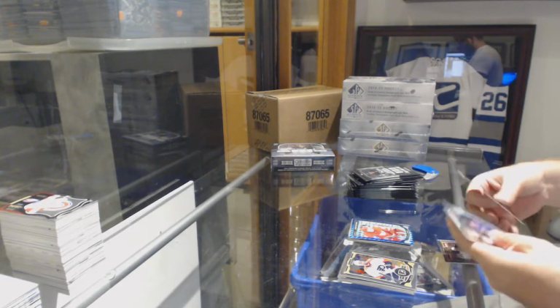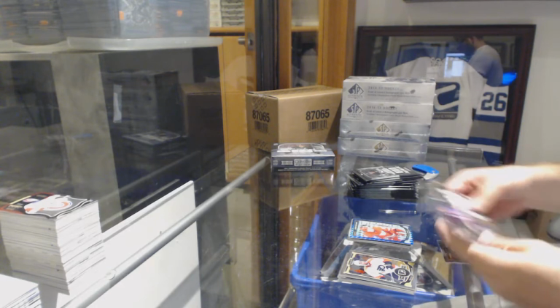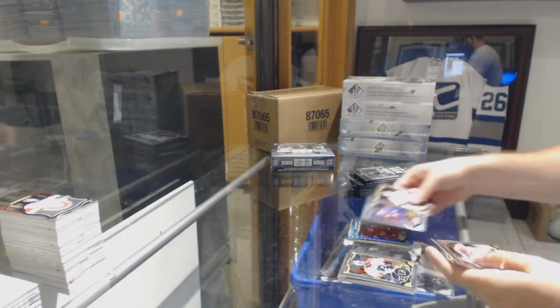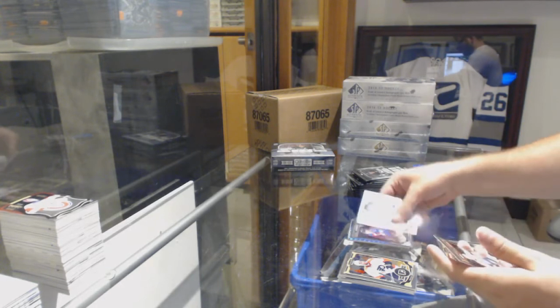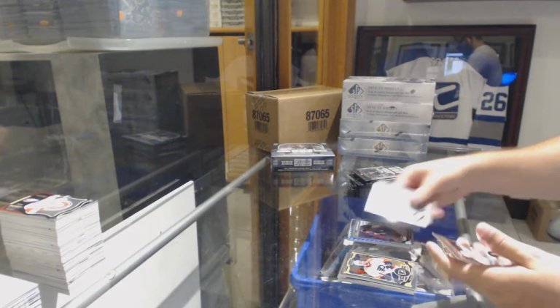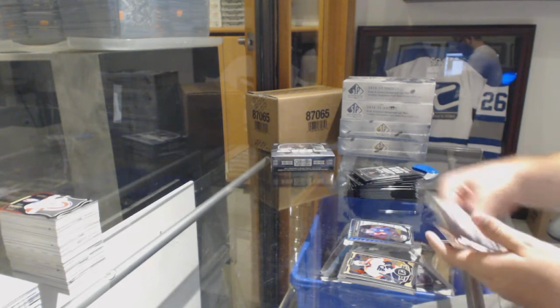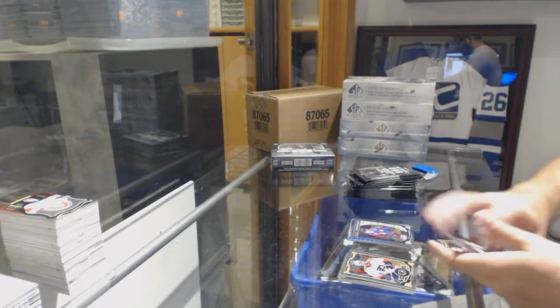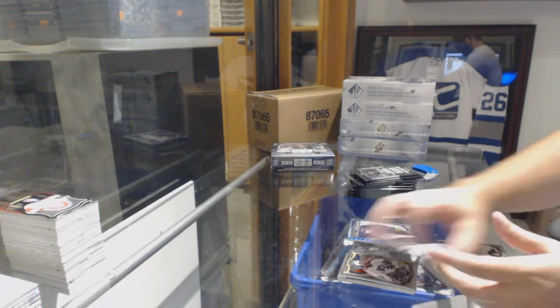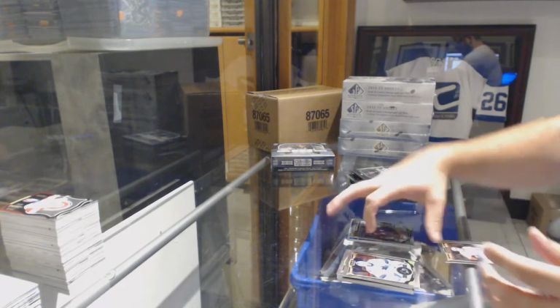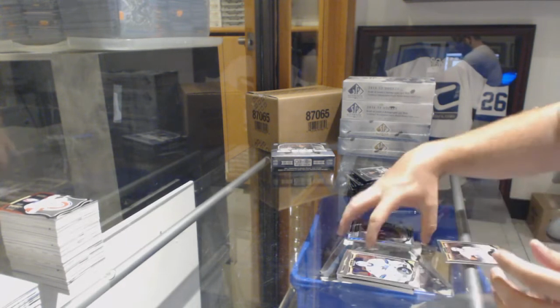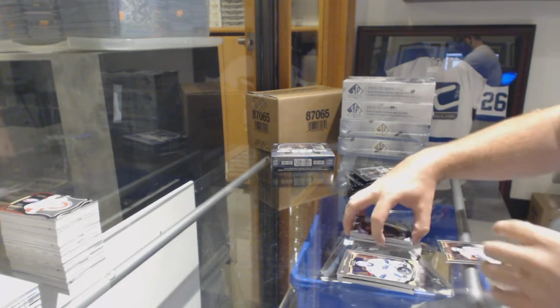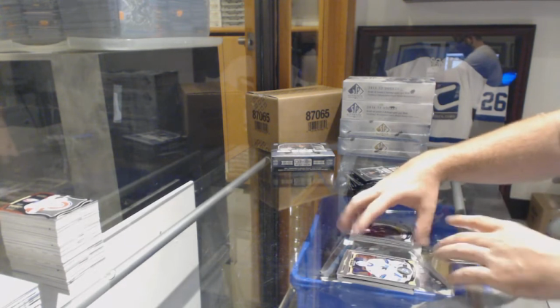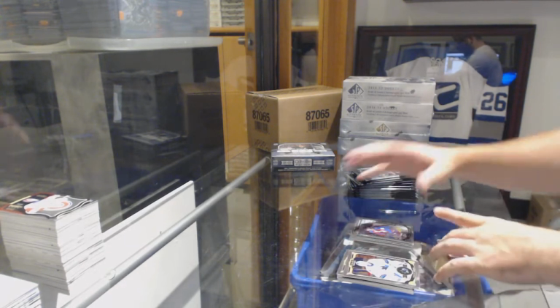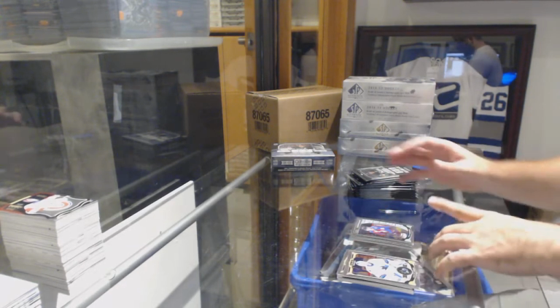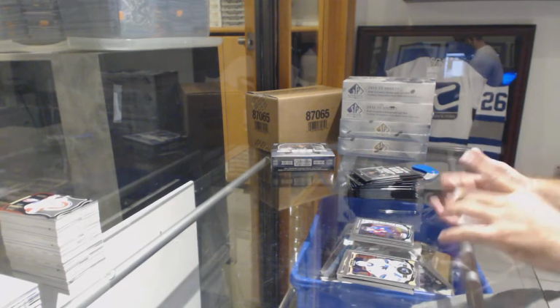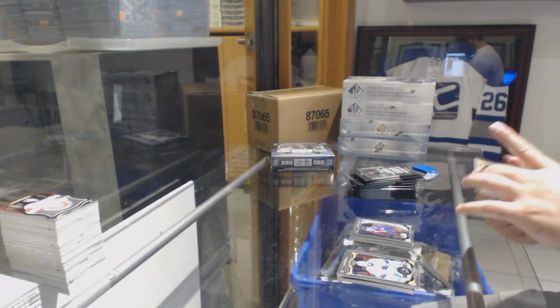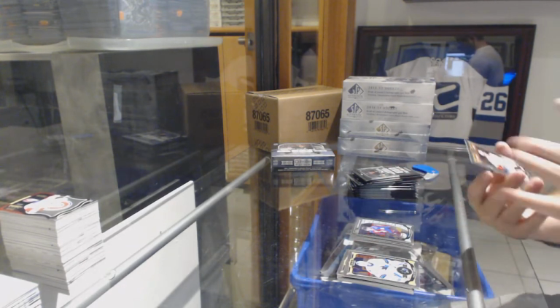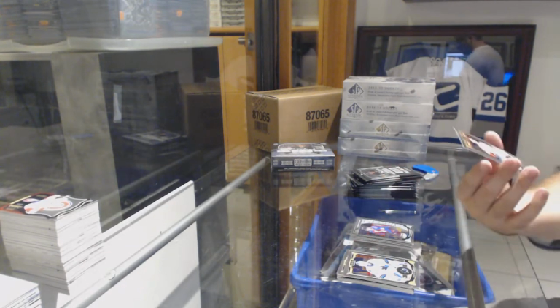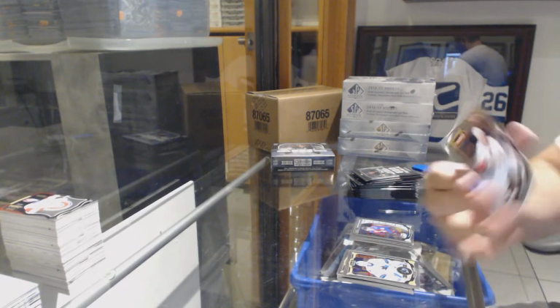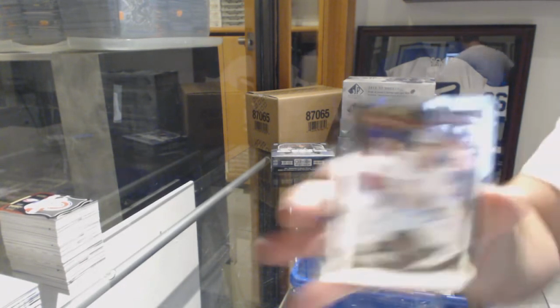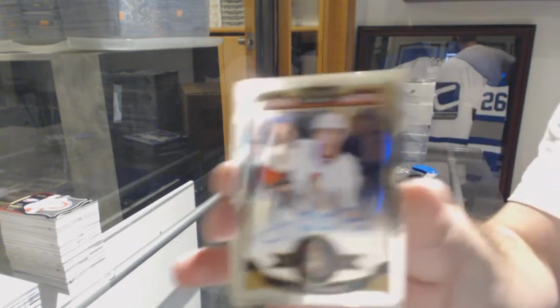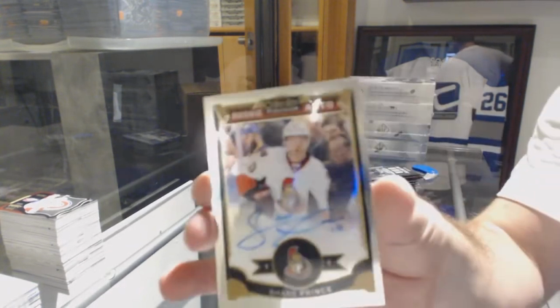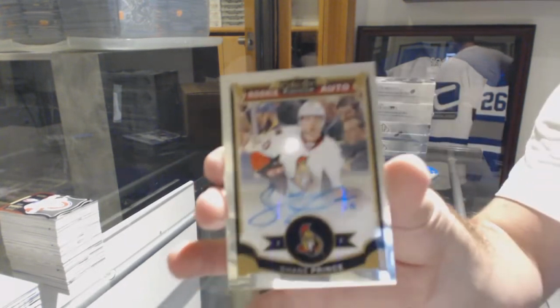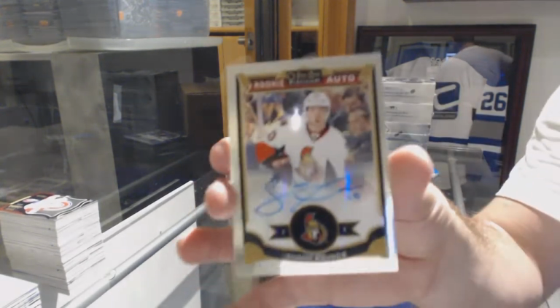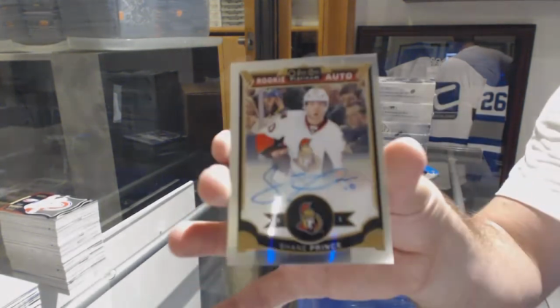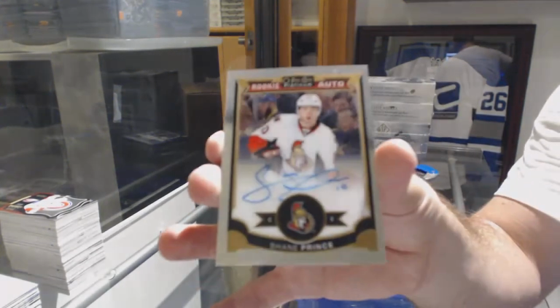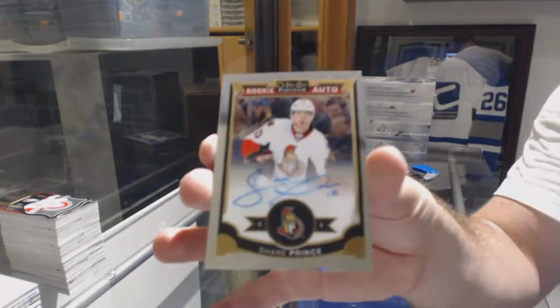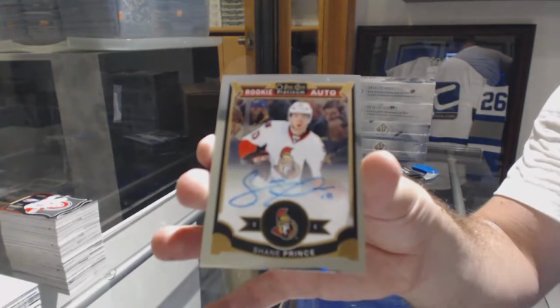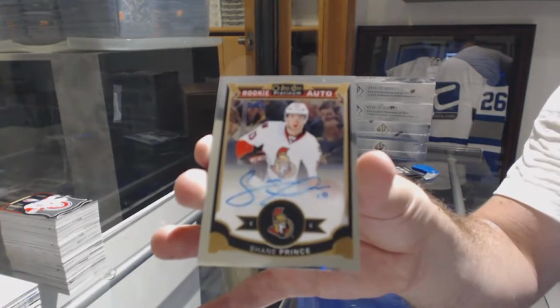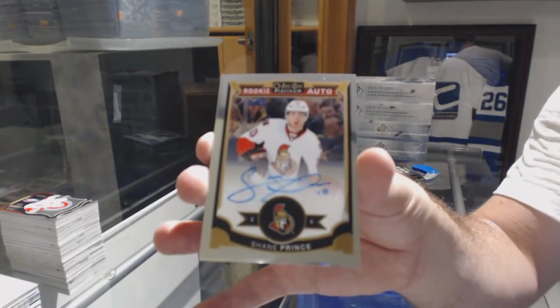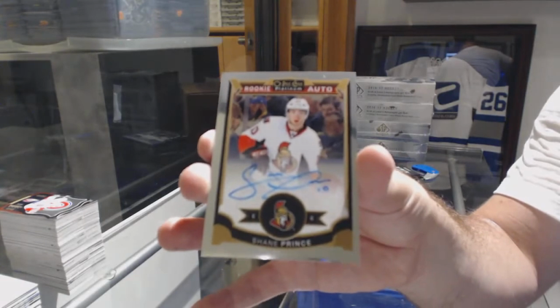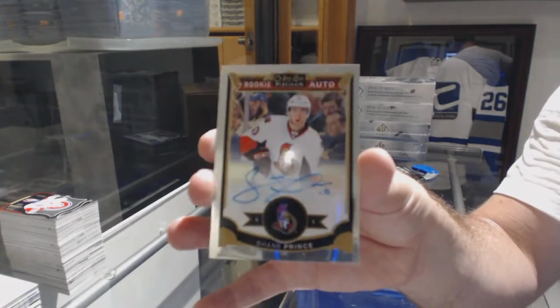We've got a Mikarachadon for the Avalanche marquee rookie and a rookie auto of Shane Prince for the Senators.